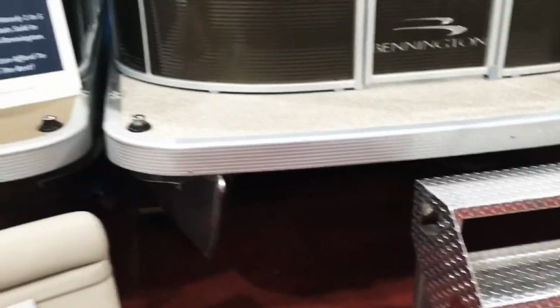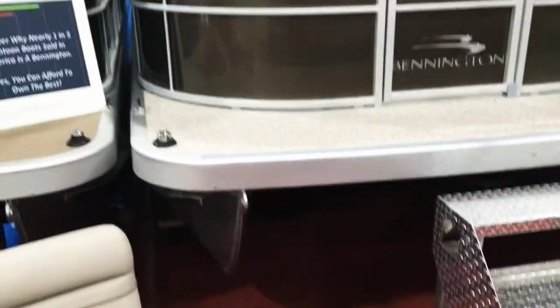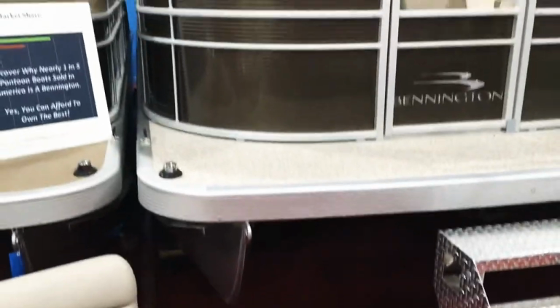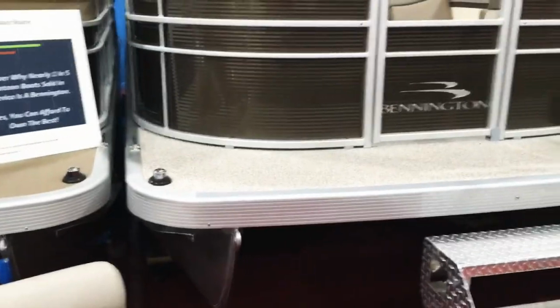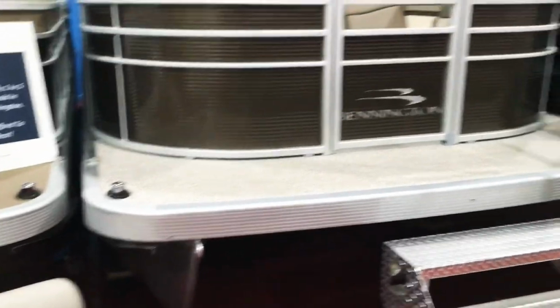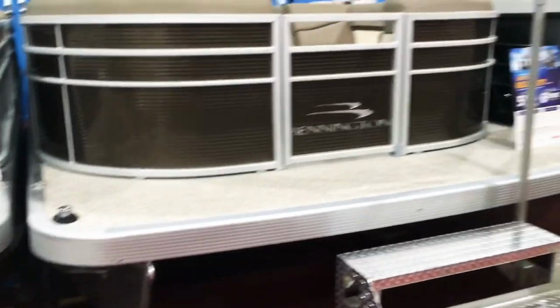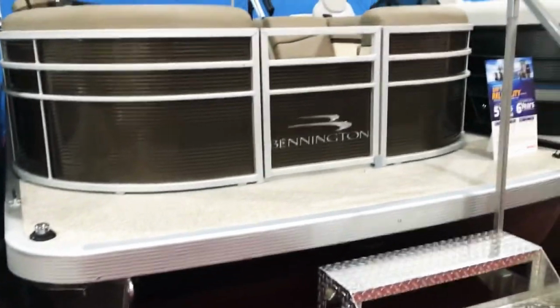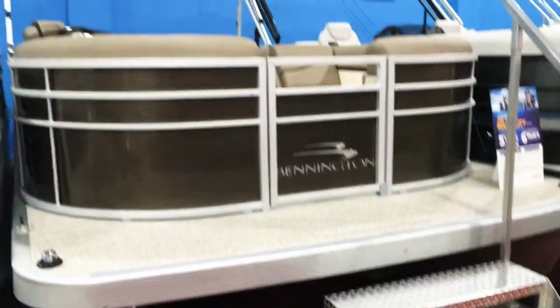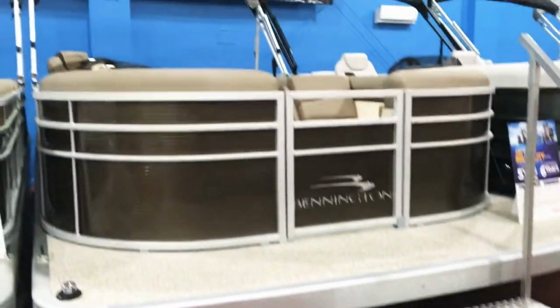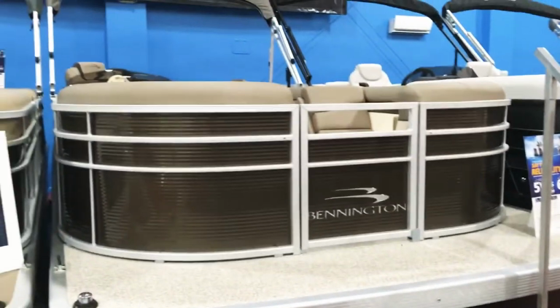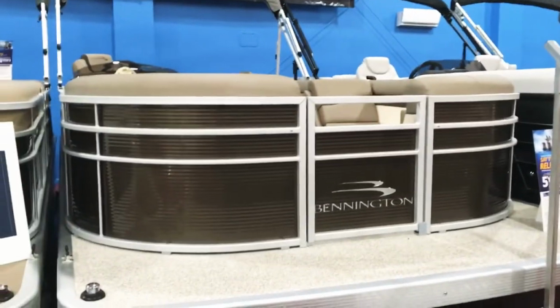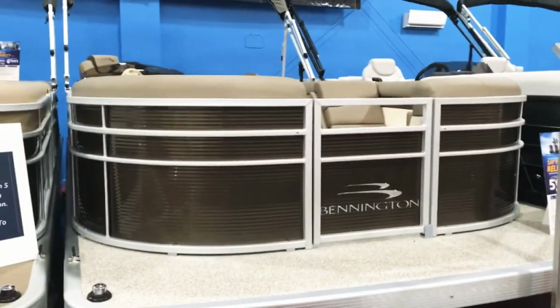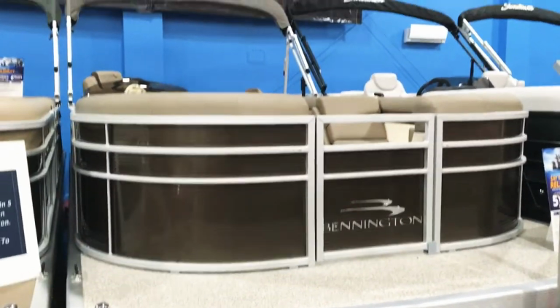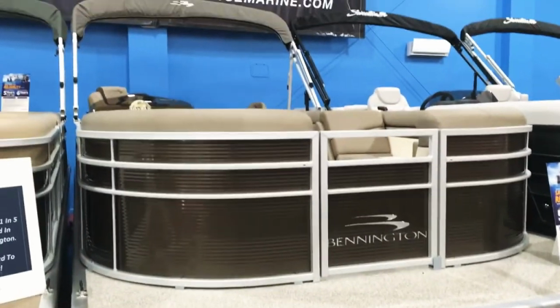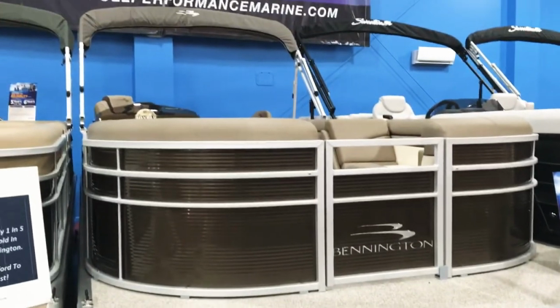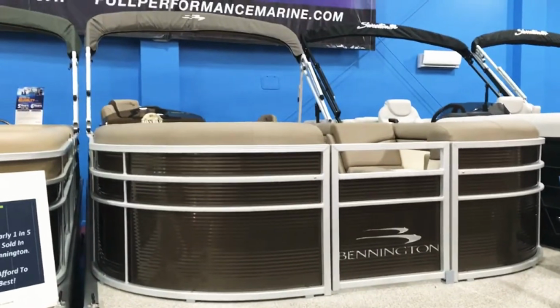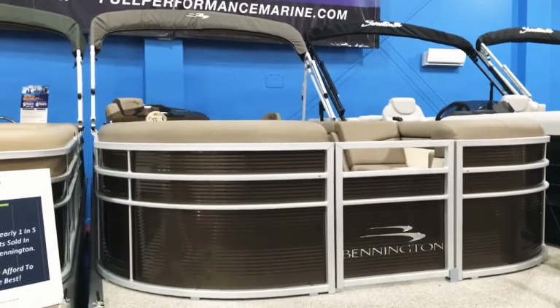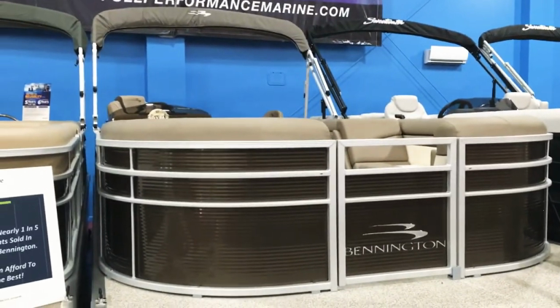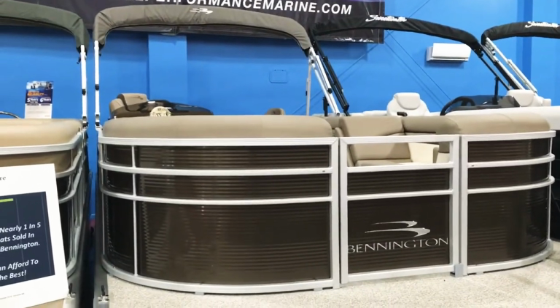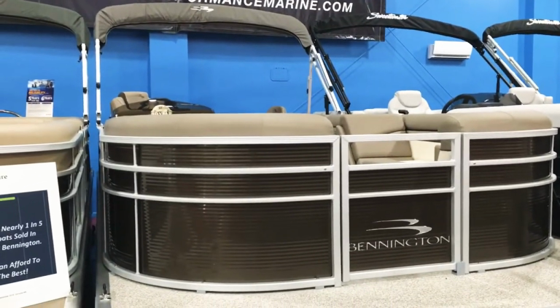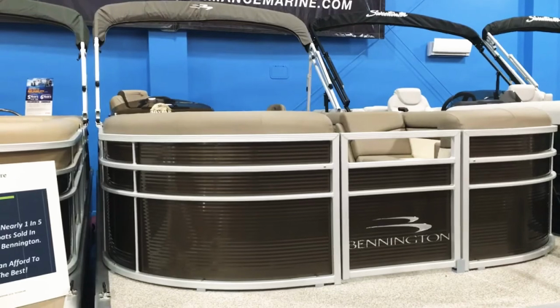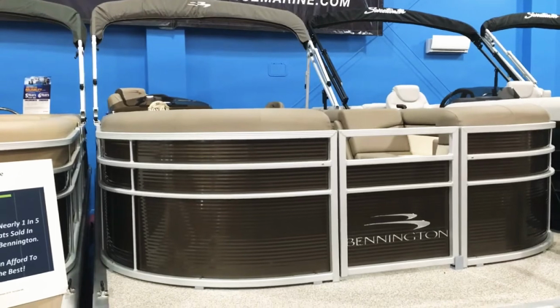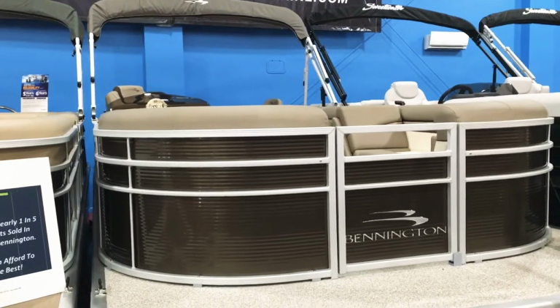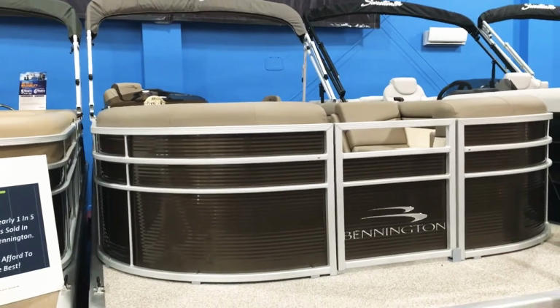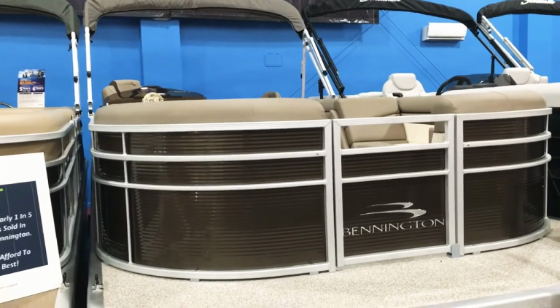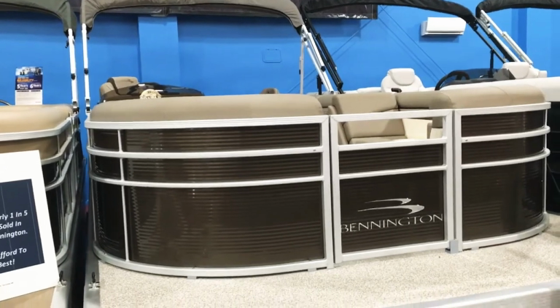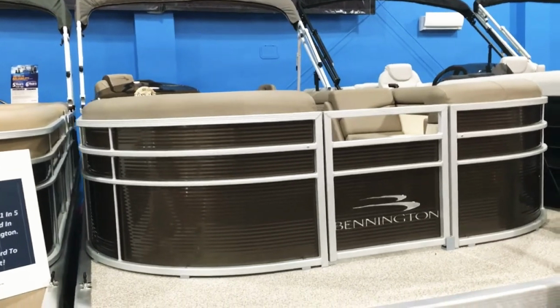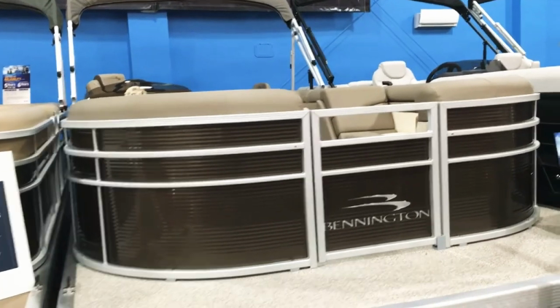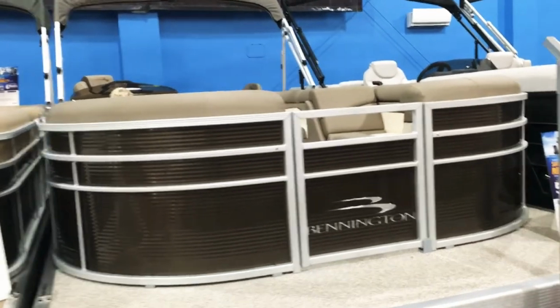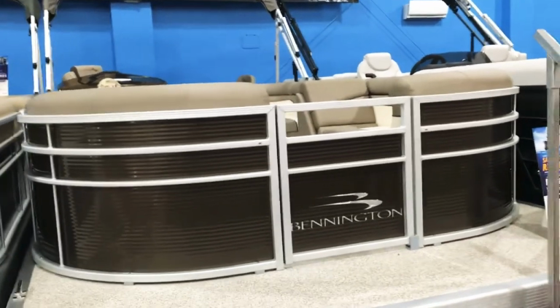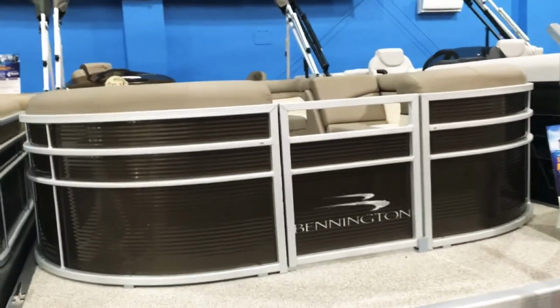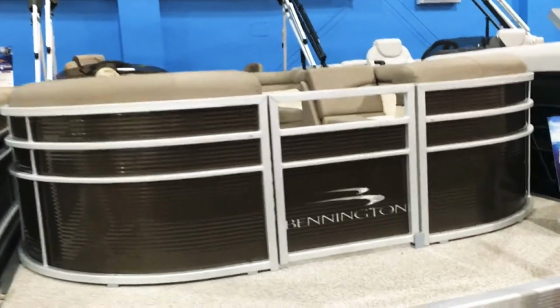We have an extended front deck here. This is a Sorrel color, which is very similar to like a root beer.